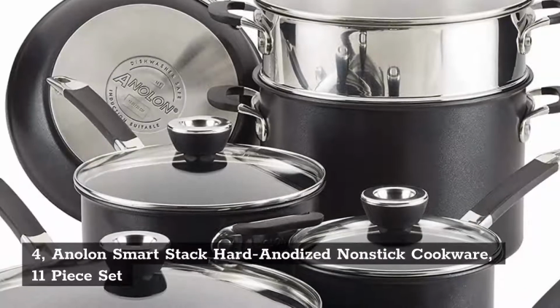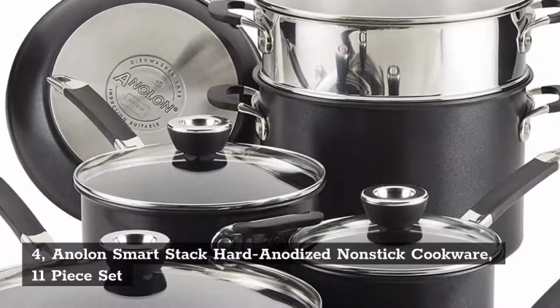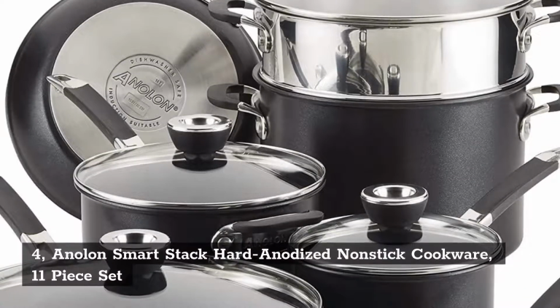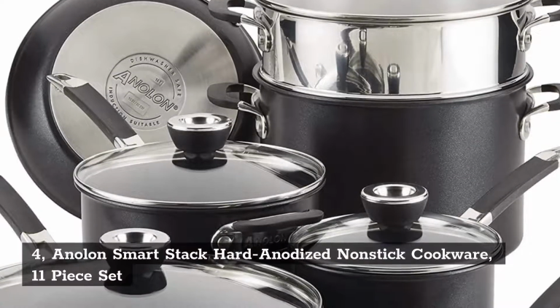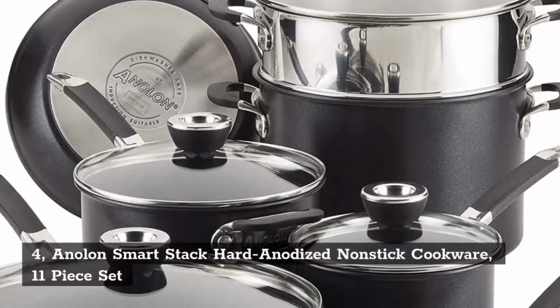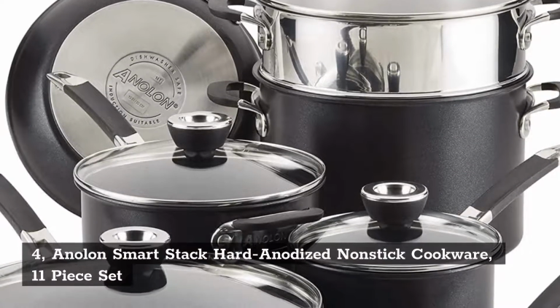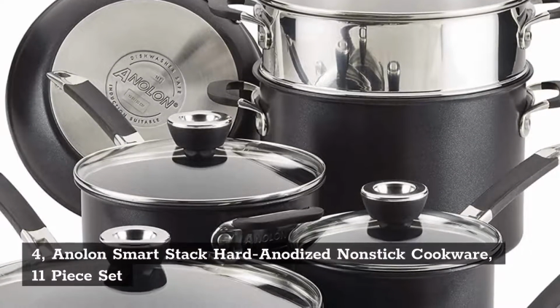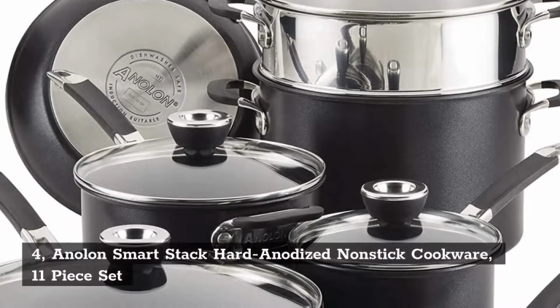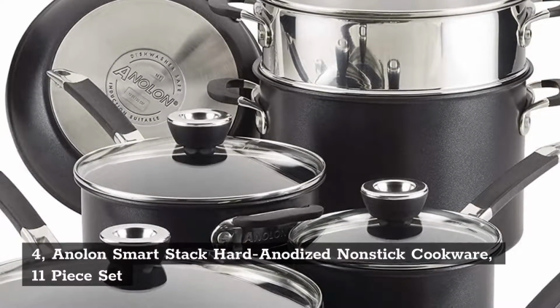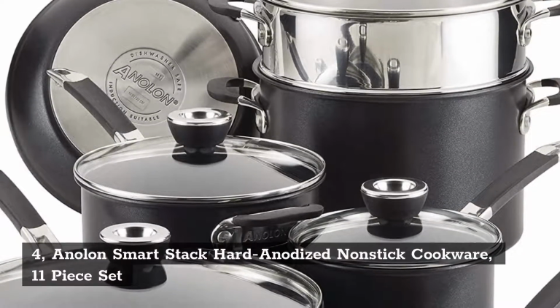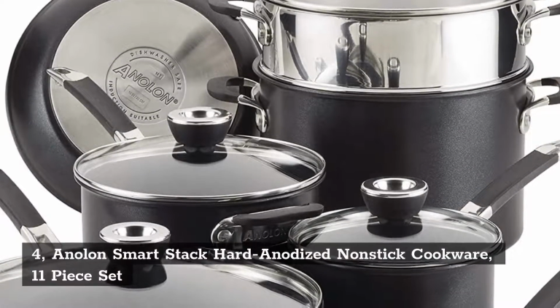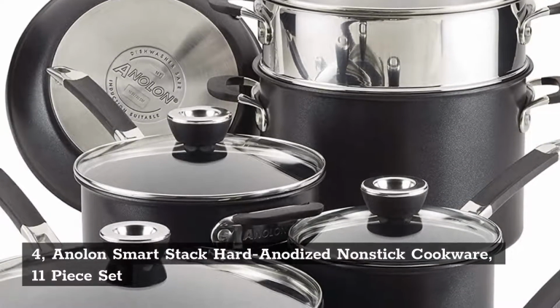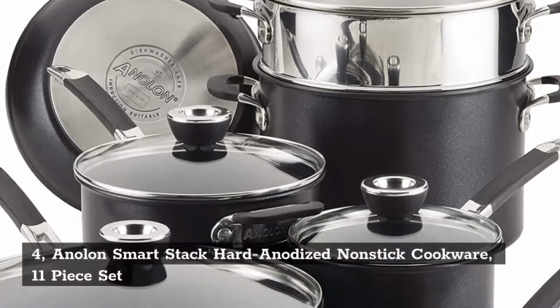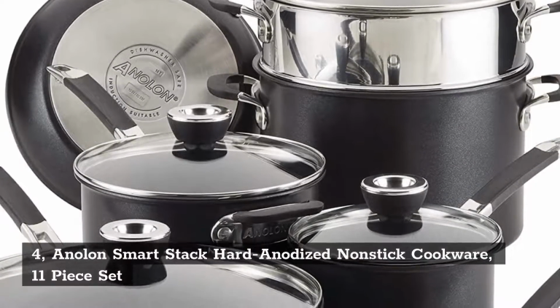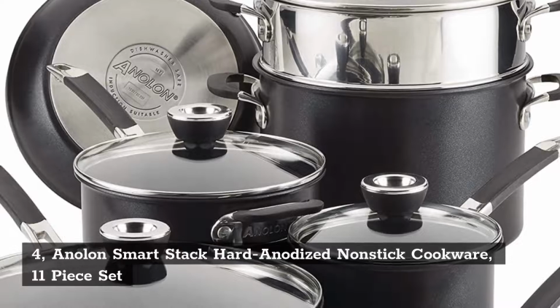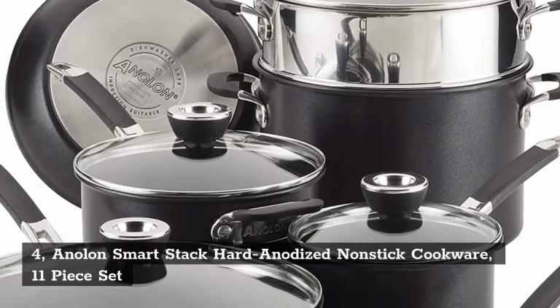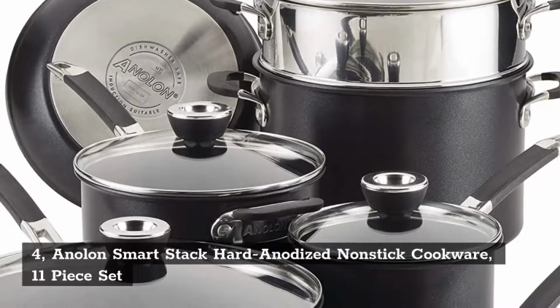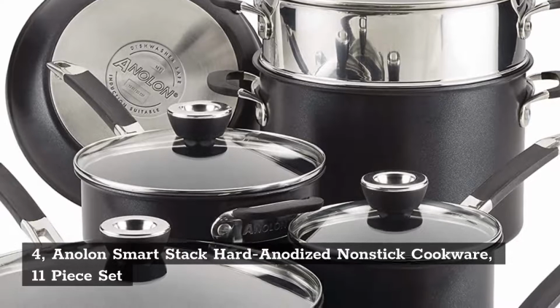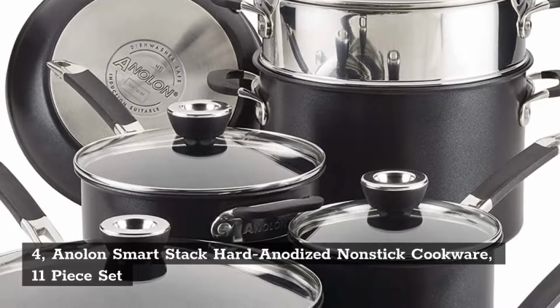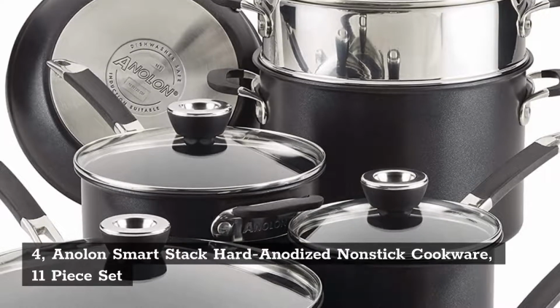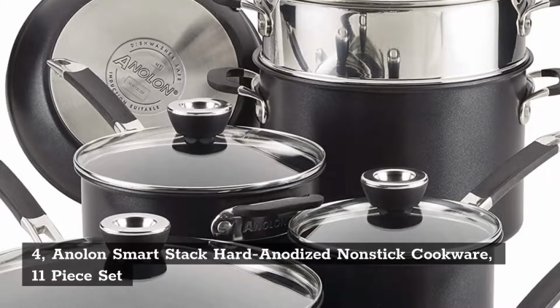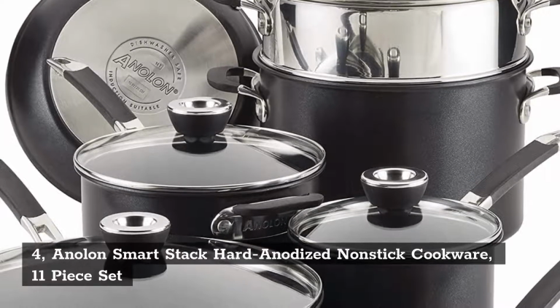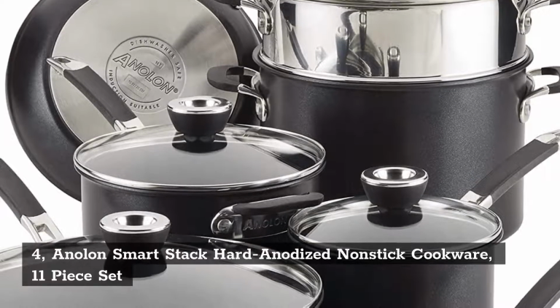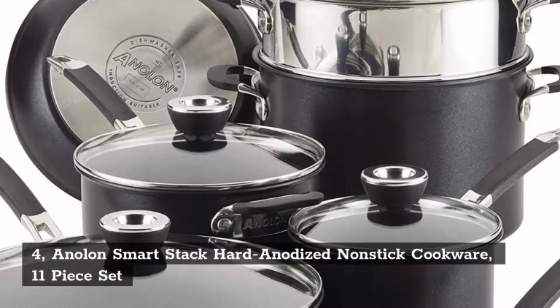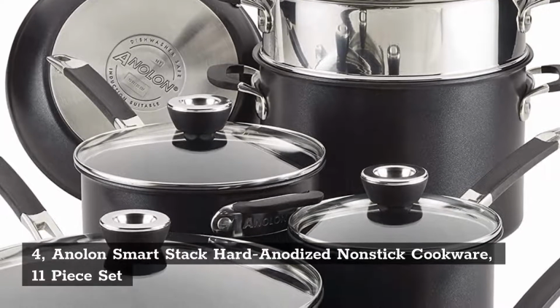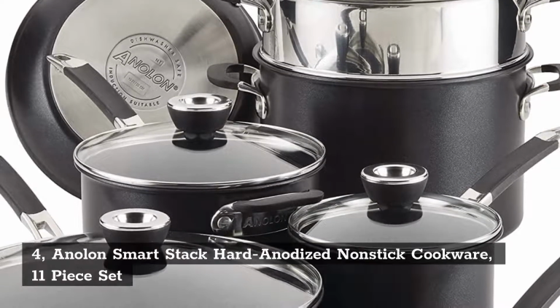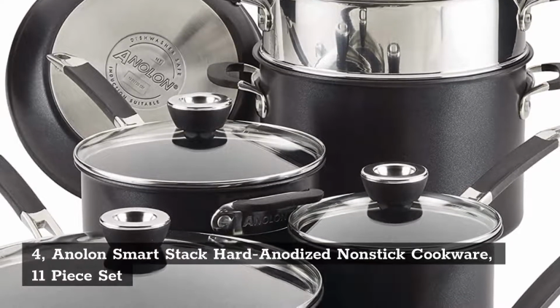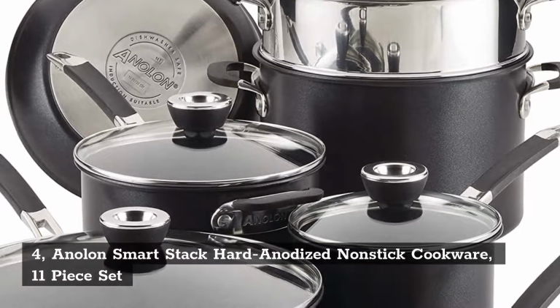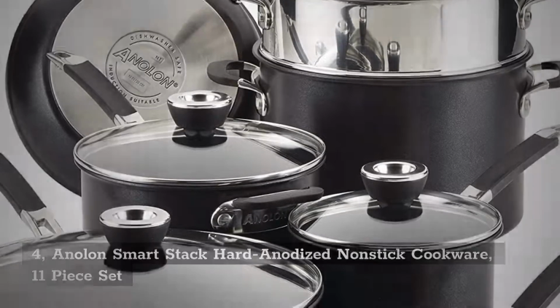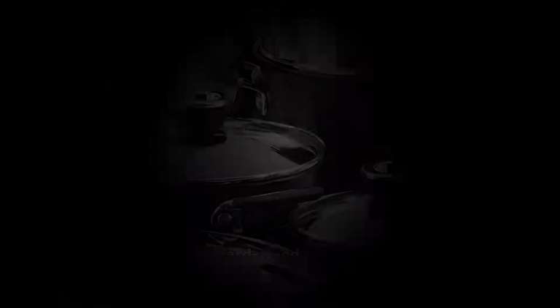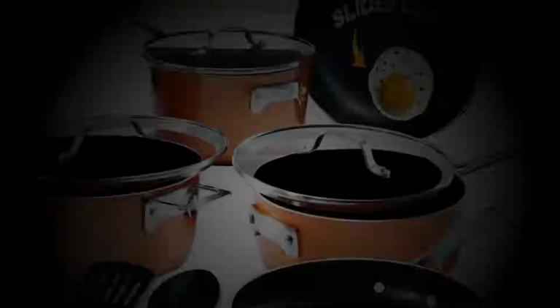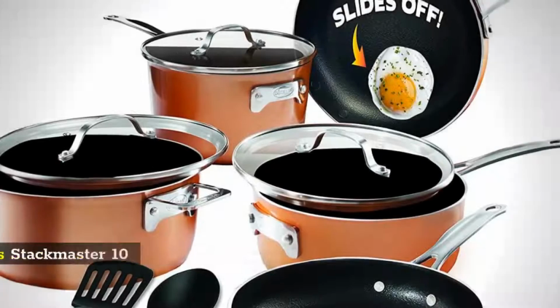4. Anilon Smart Stack Hard Anodized Nonstick Cookware, 11-piece Set.